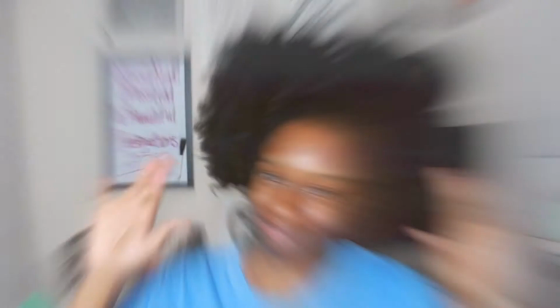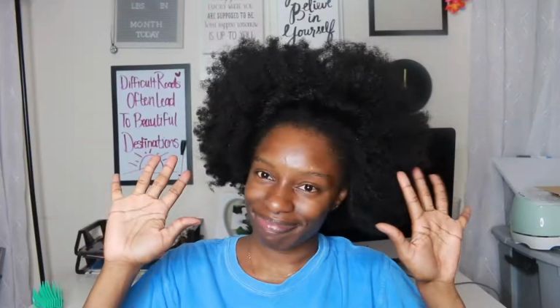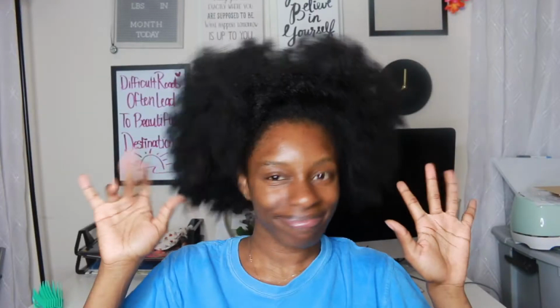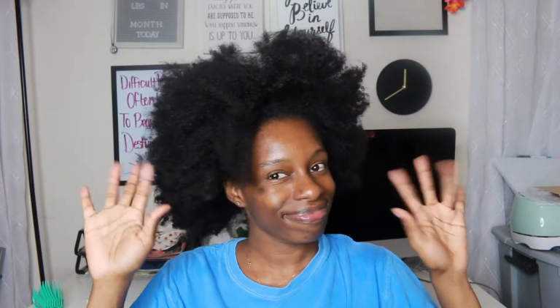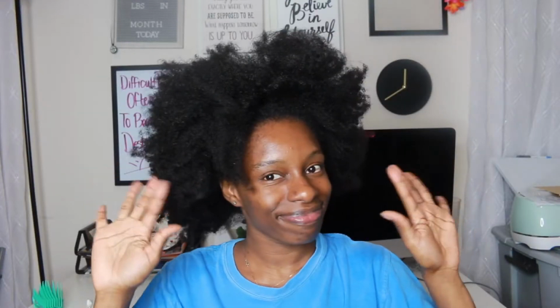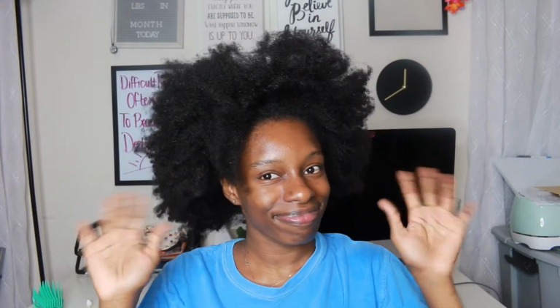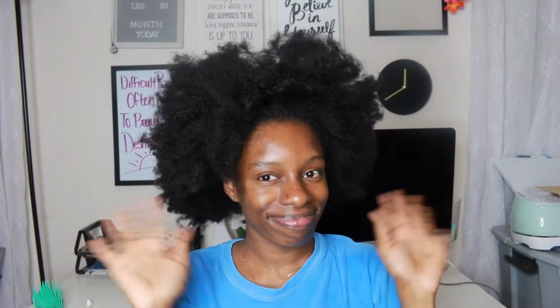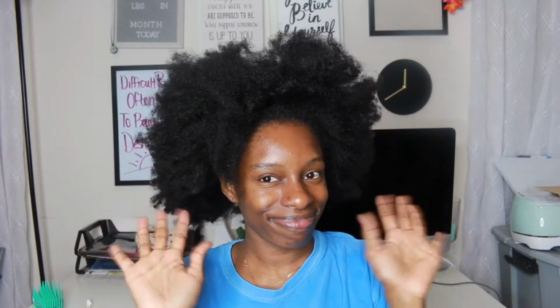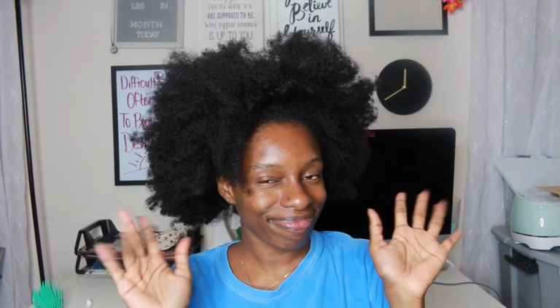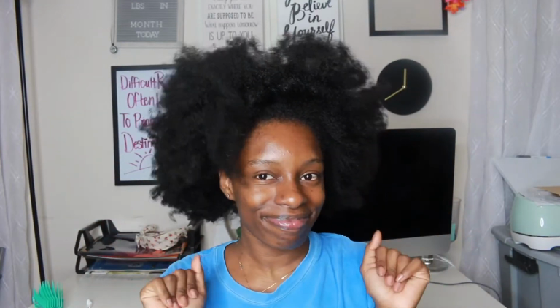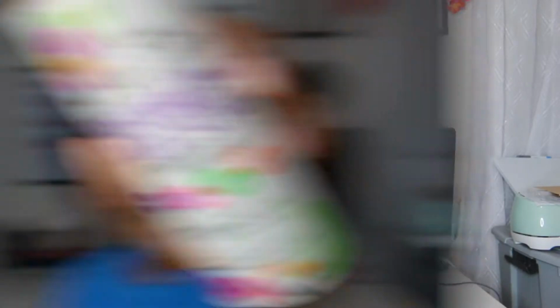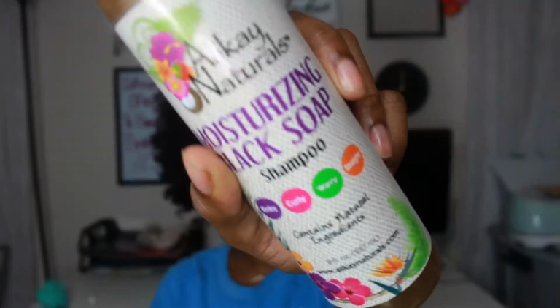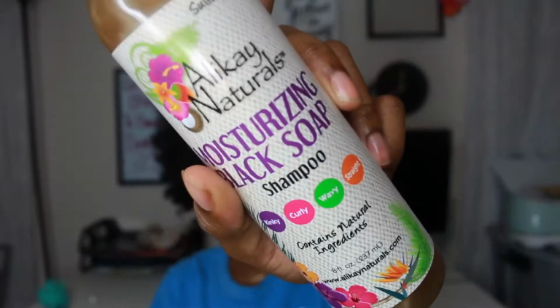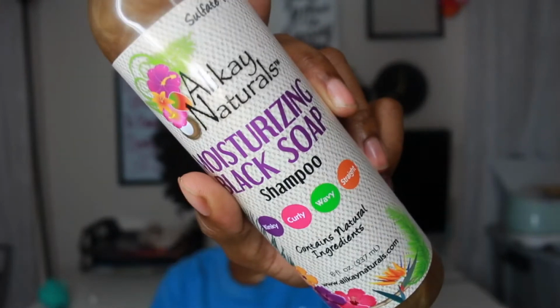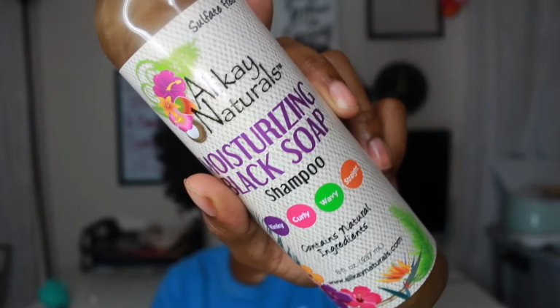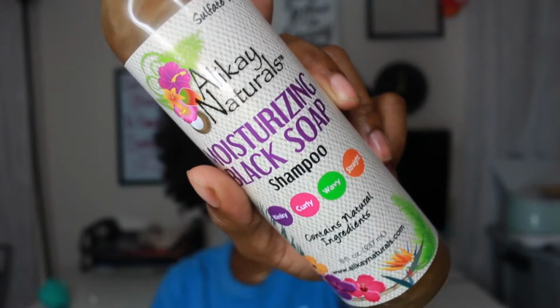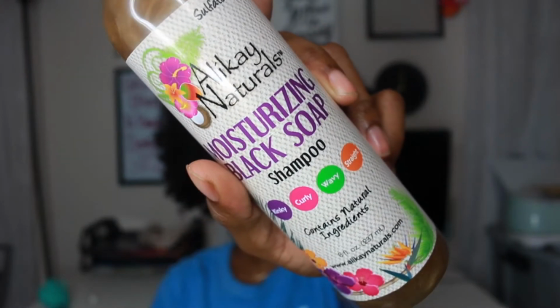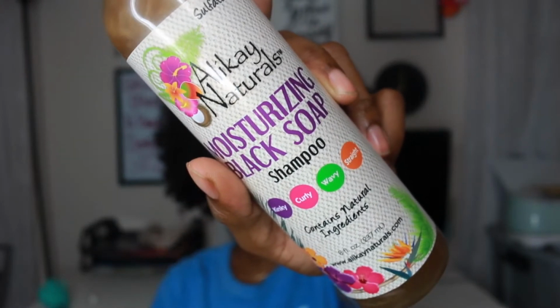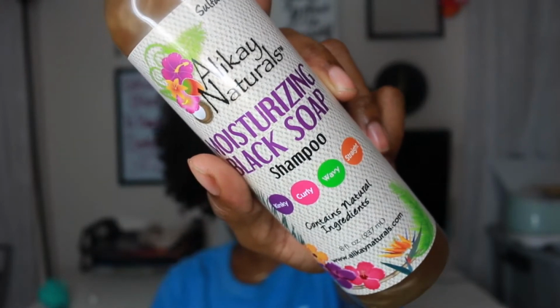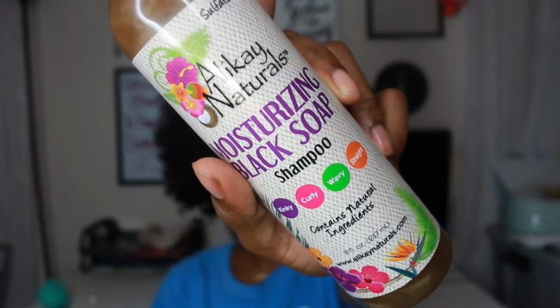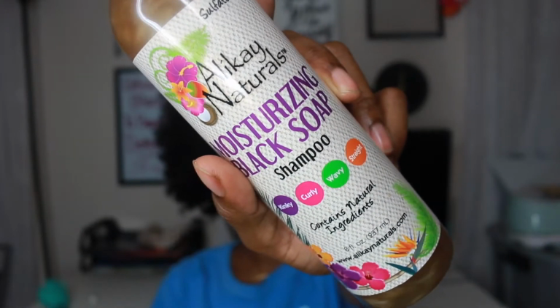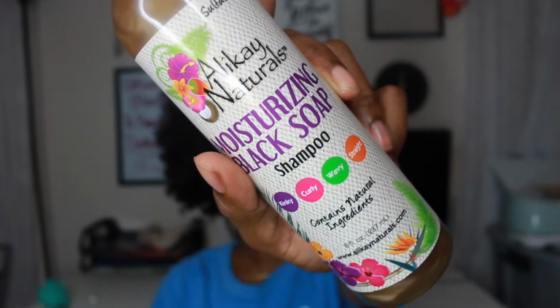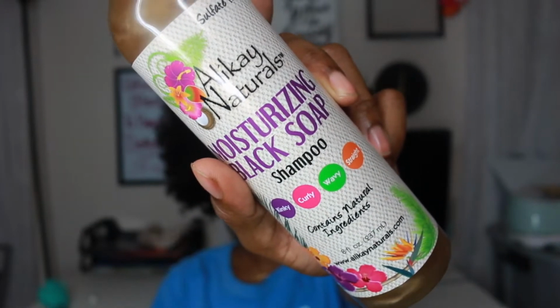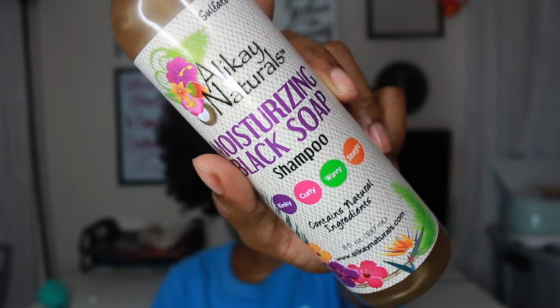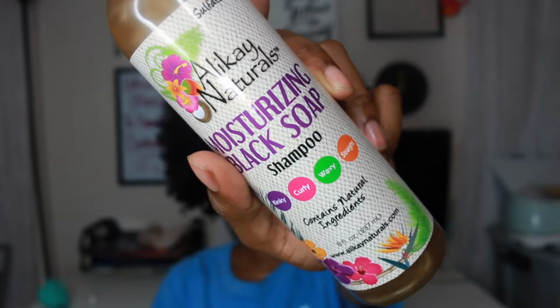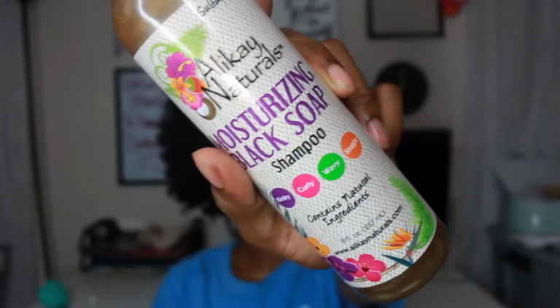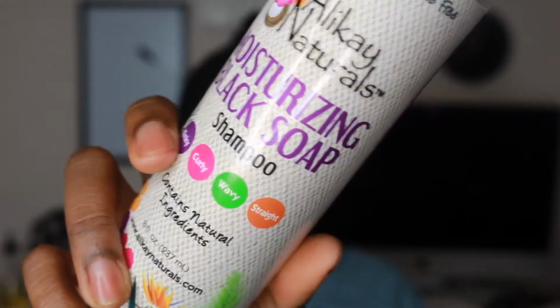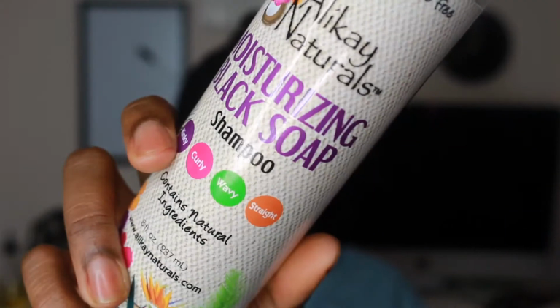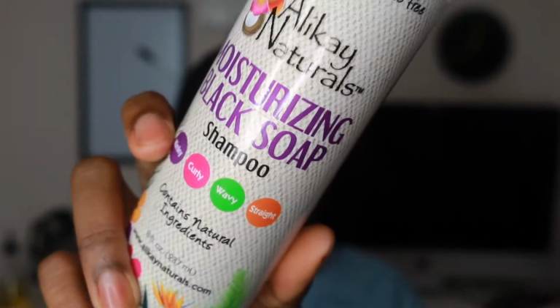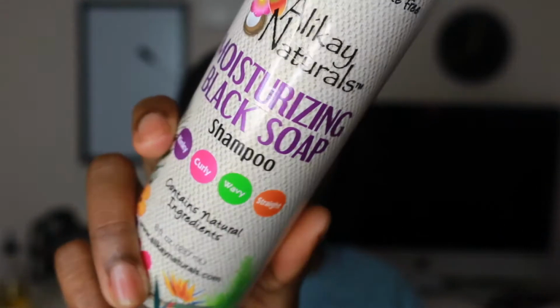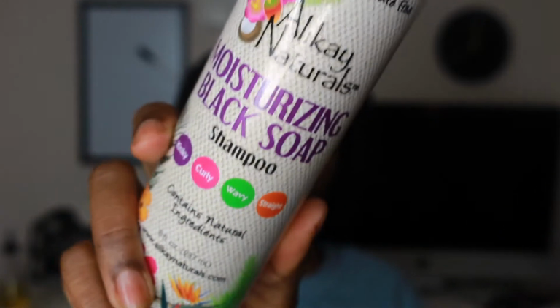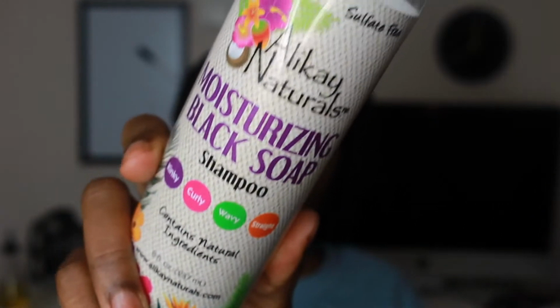Hi guys, welcome back to my channel, it's me Simply Agenique. Today I'm going to be showing you guys my twist out routine using Alikay Naturals.